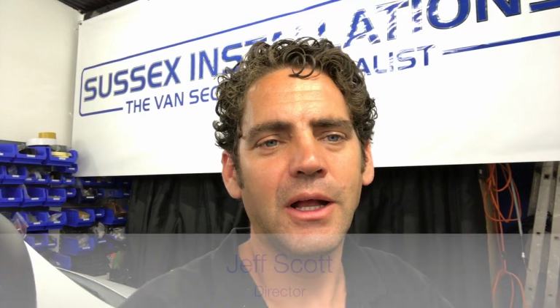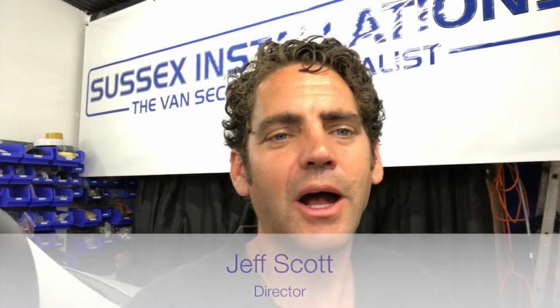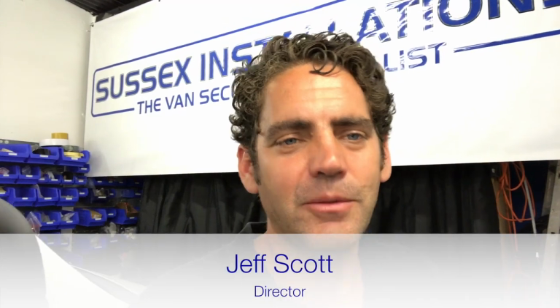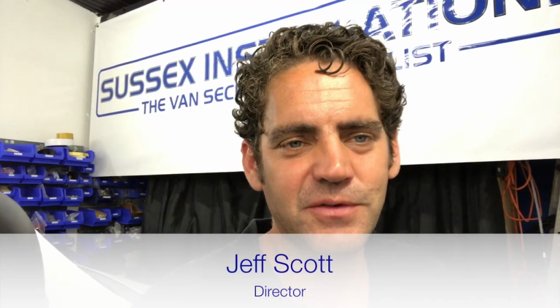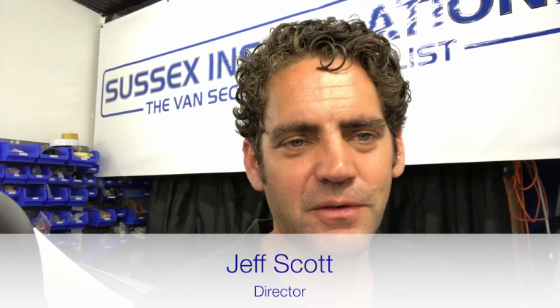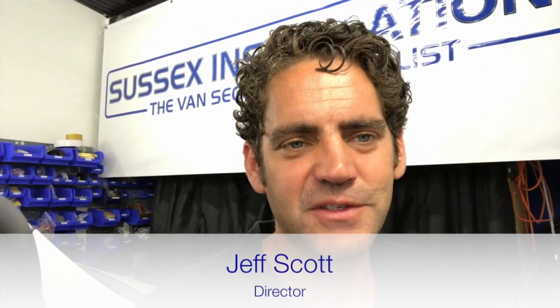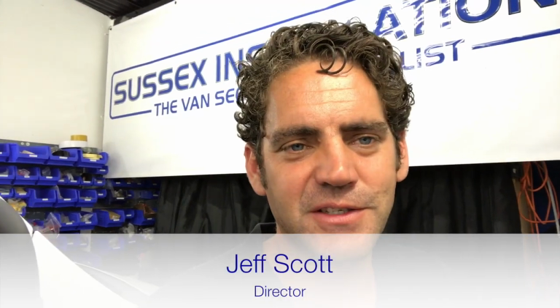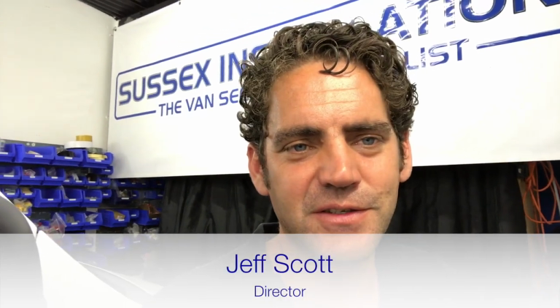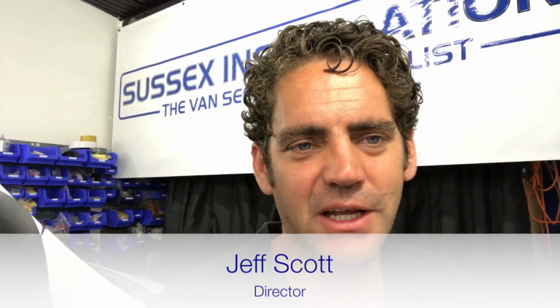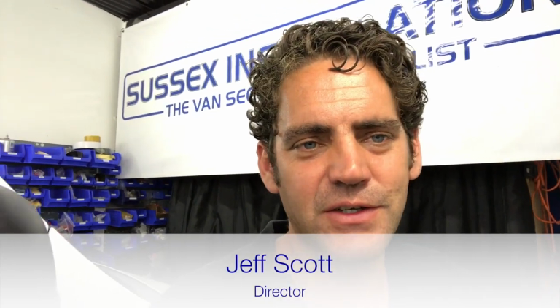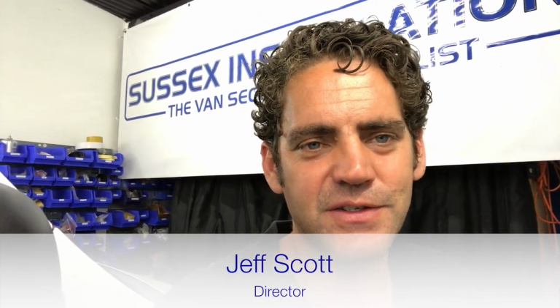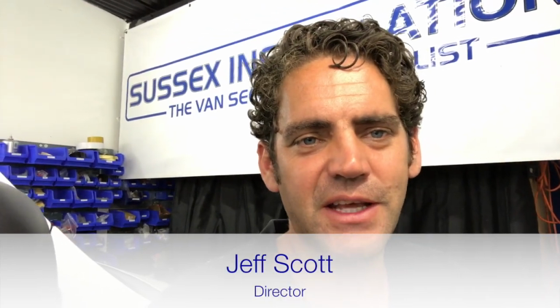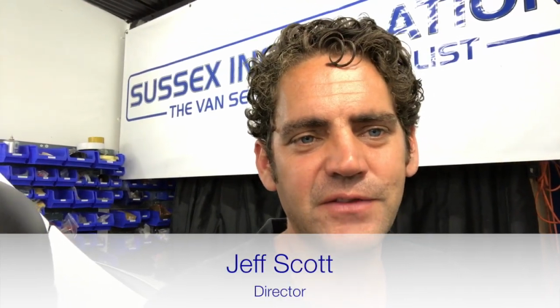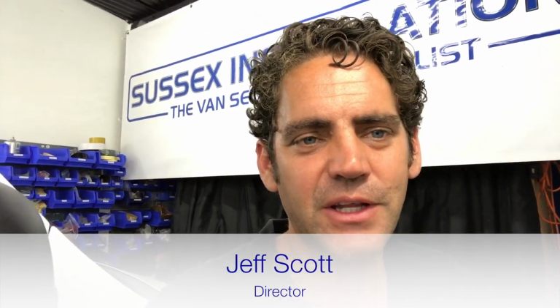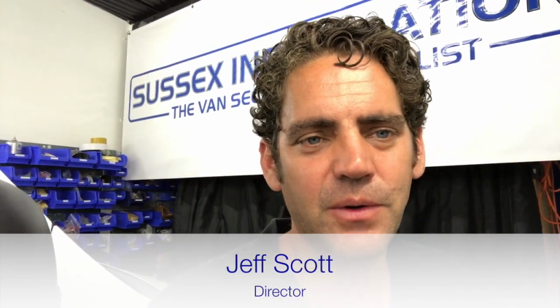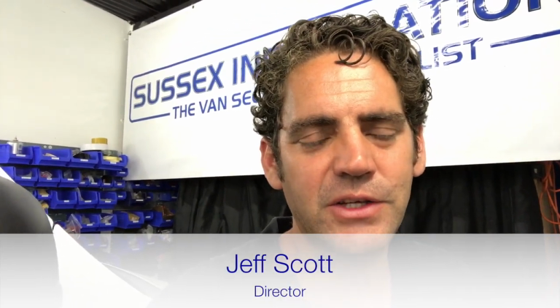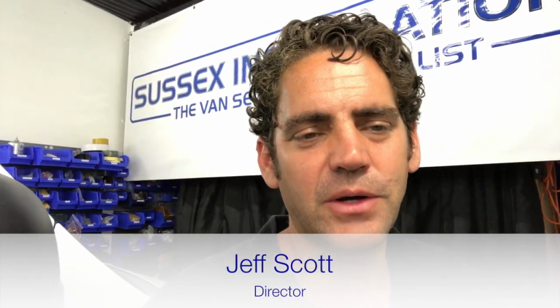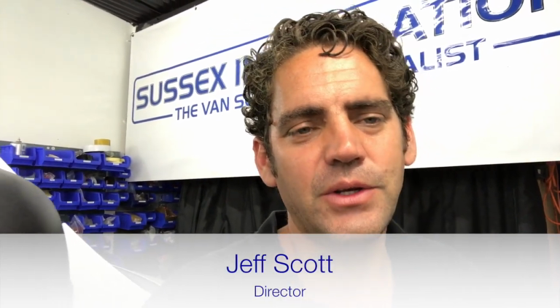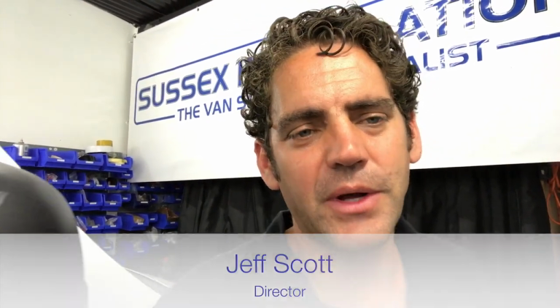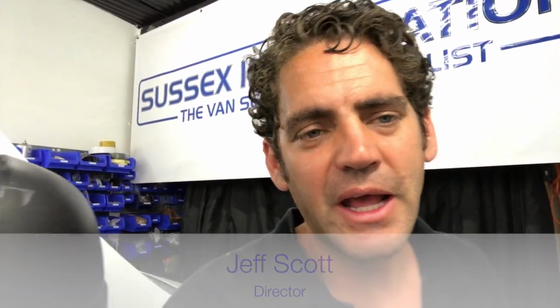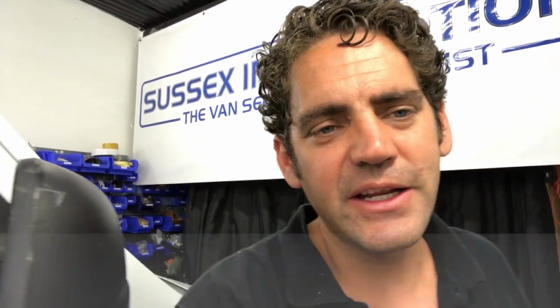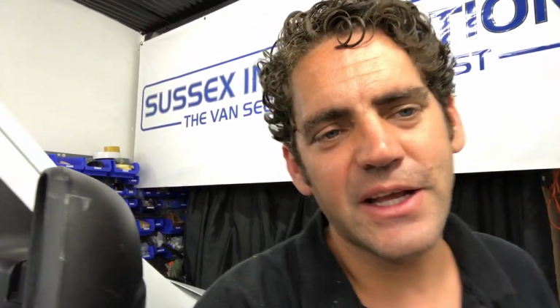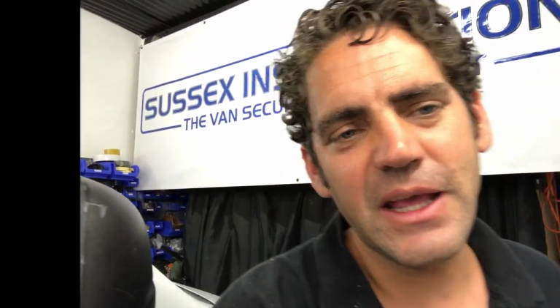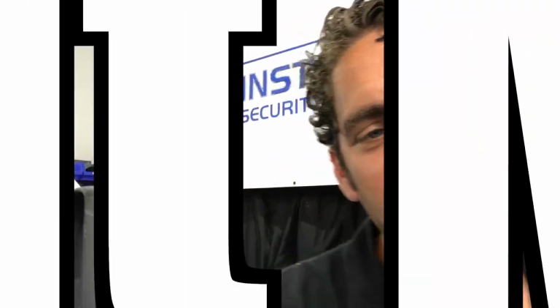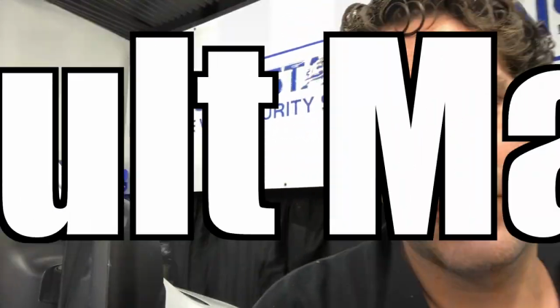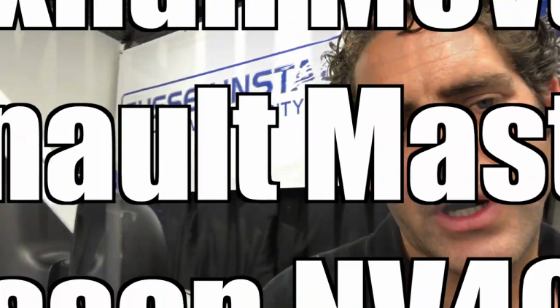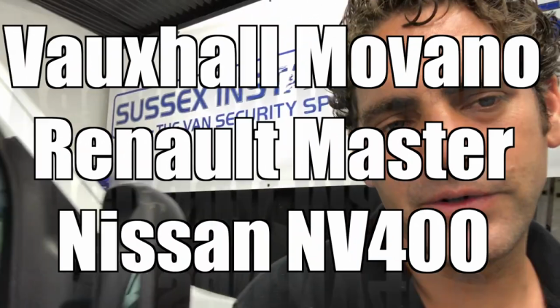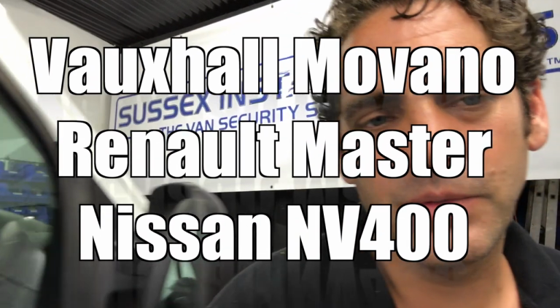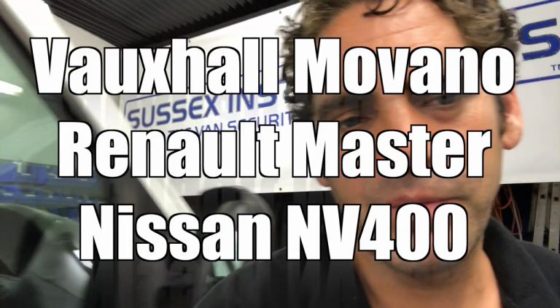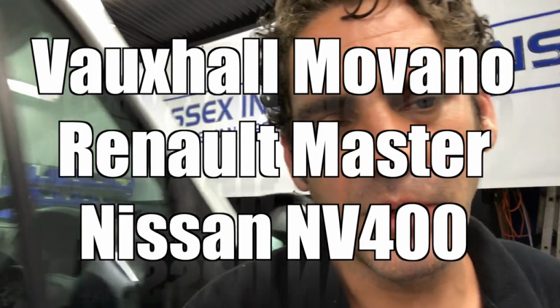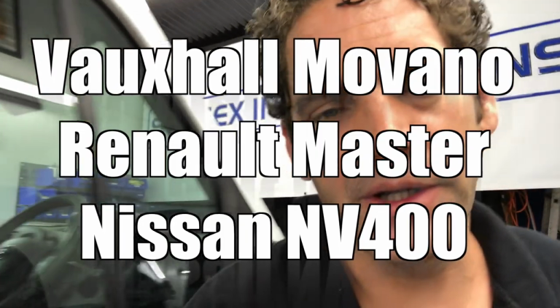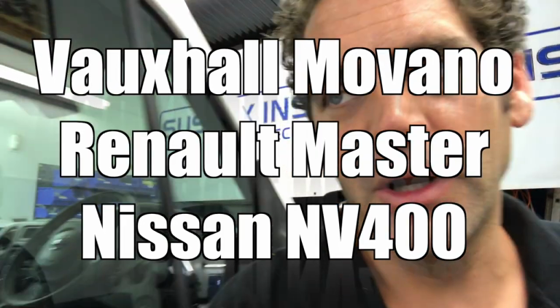Hi, I'm Geoff Scott from Sussex Installations. Today's video is showing you a Nissan NV400 that we've been working on.